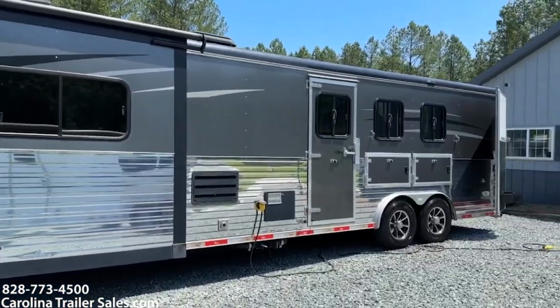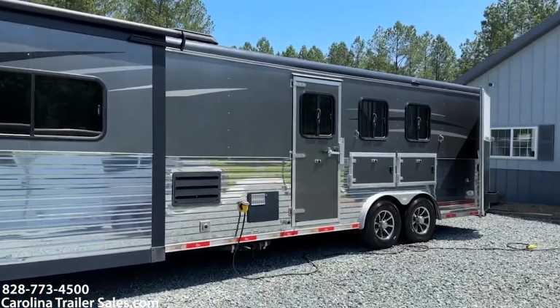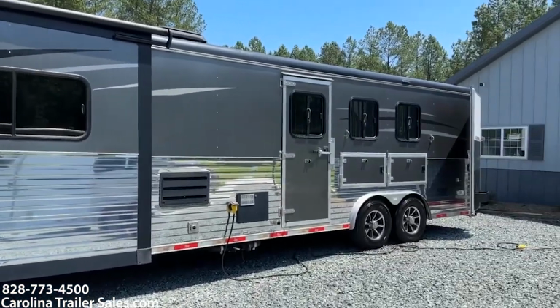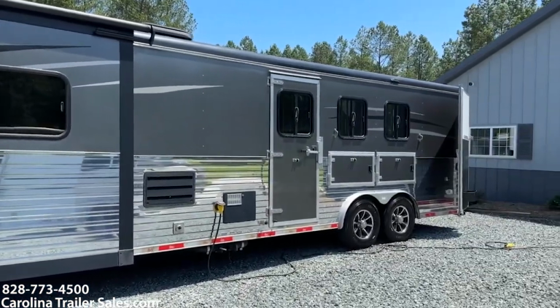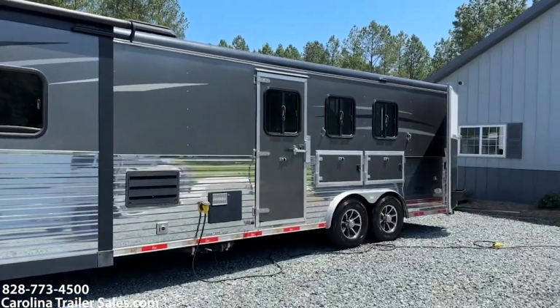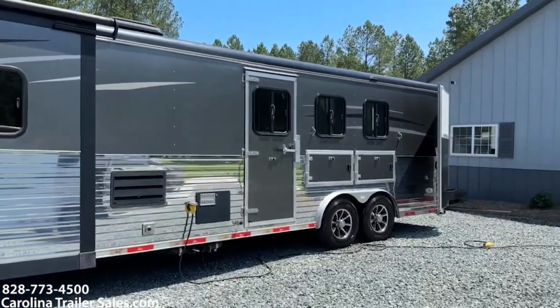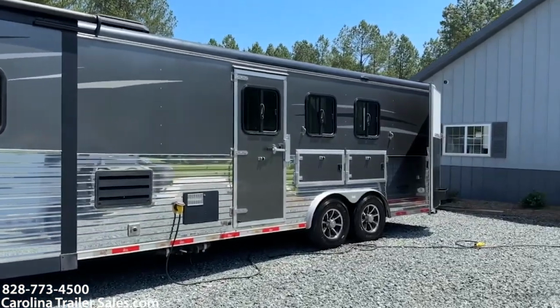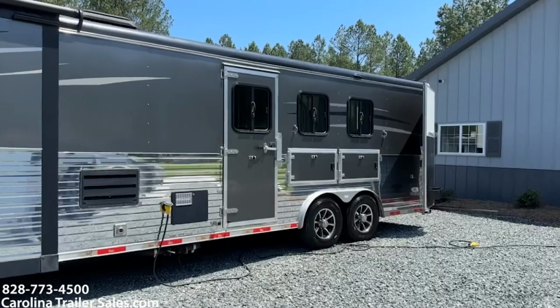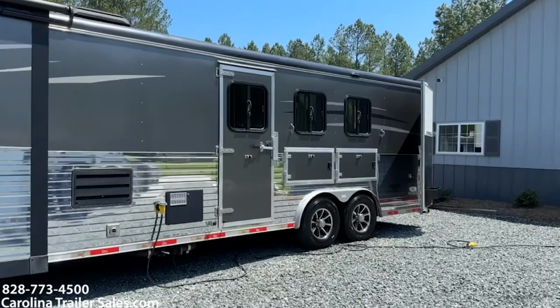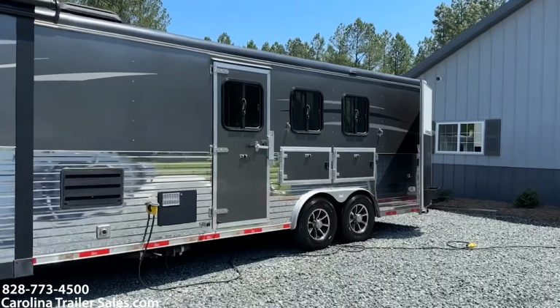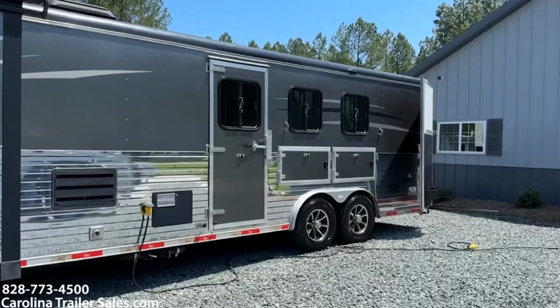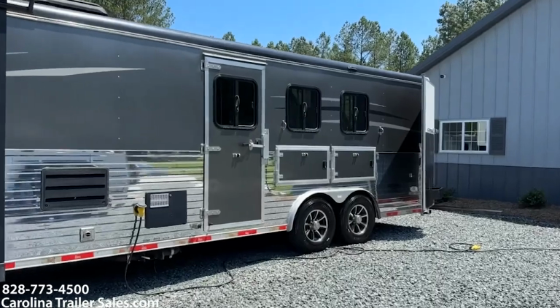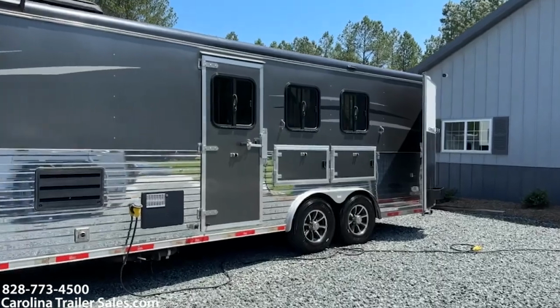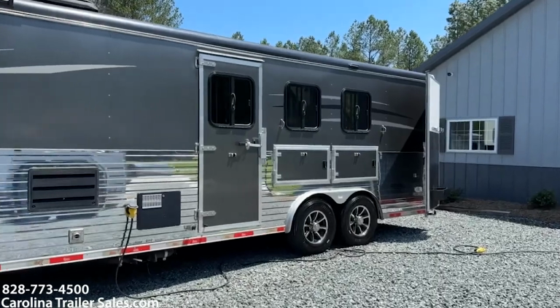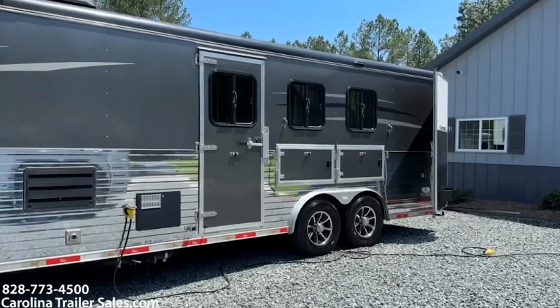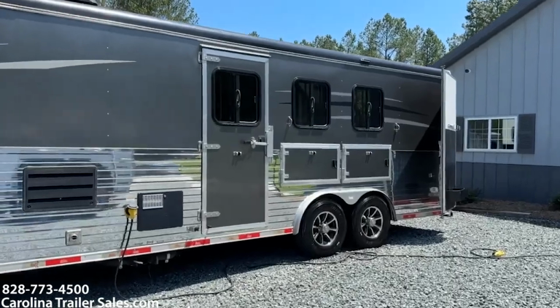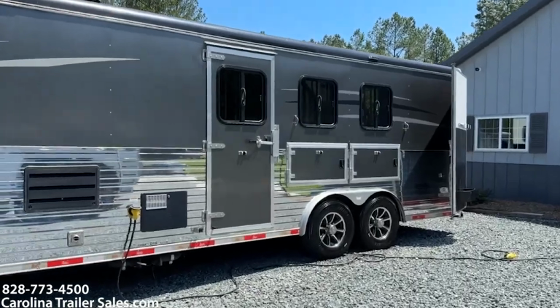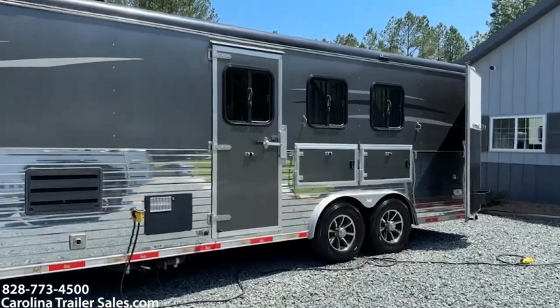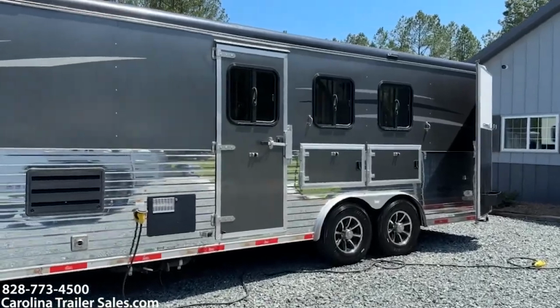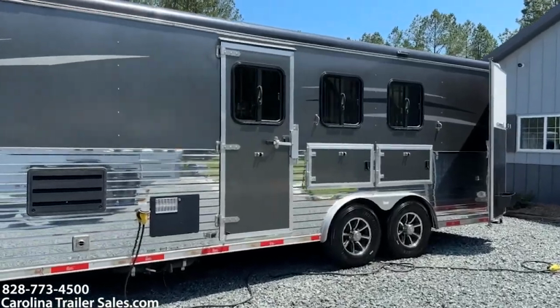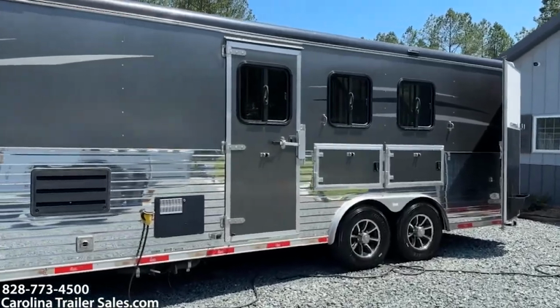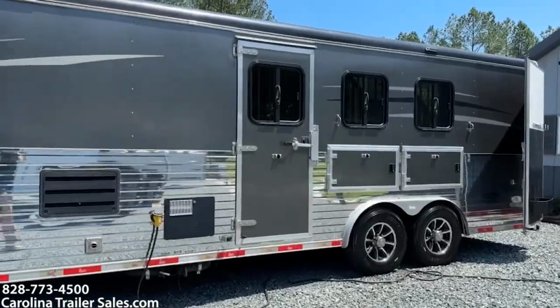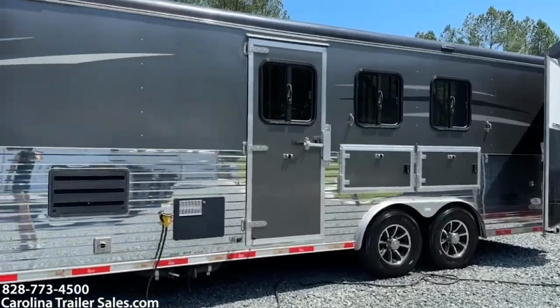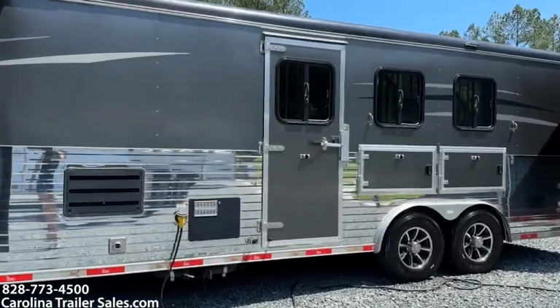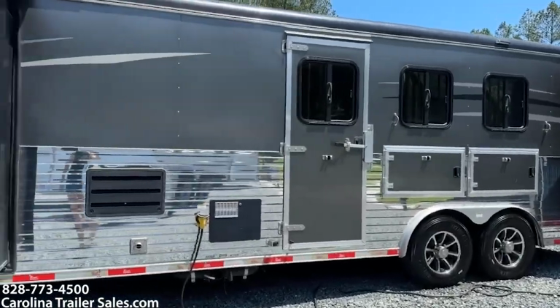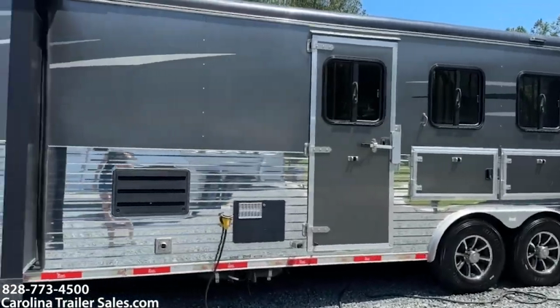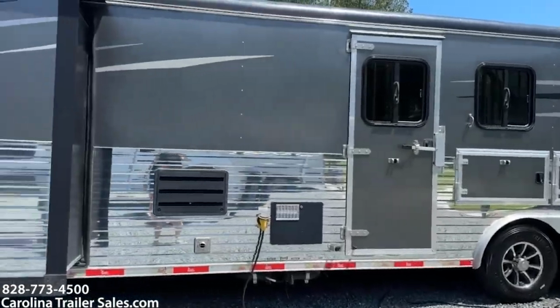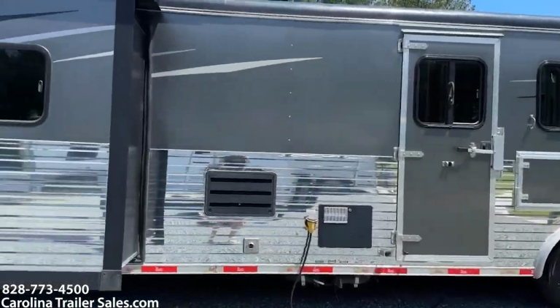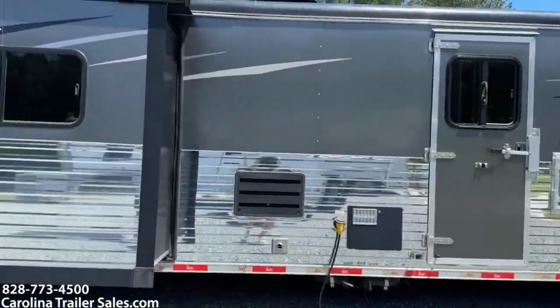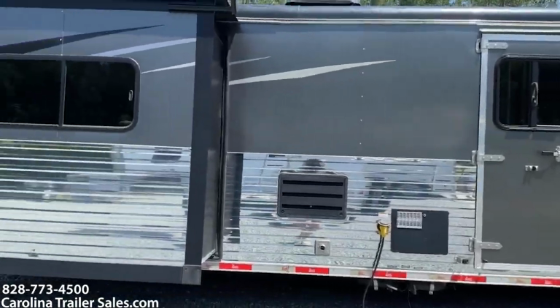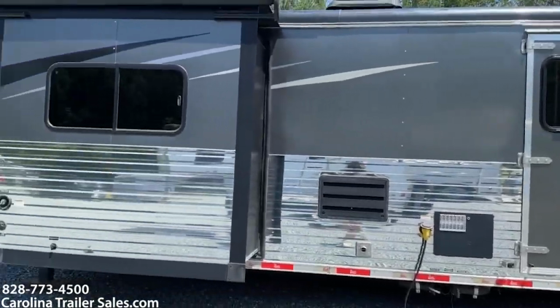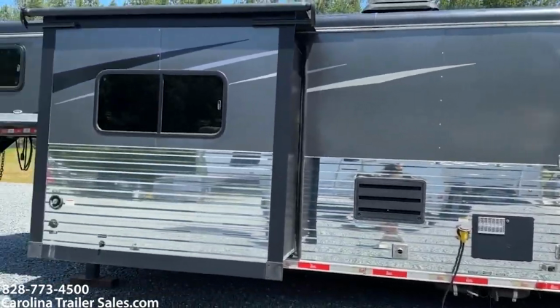It does have an escape door with a lock, so you can go in and out that door like a mudroom.